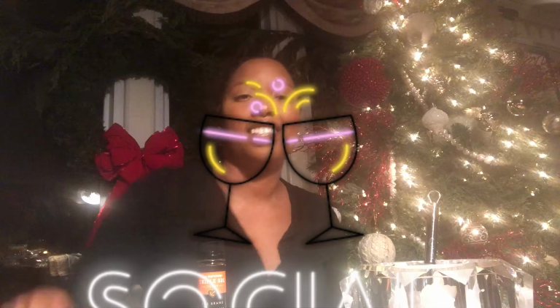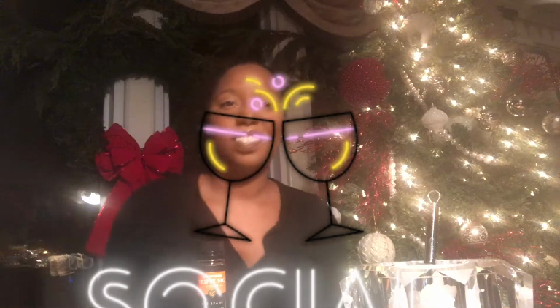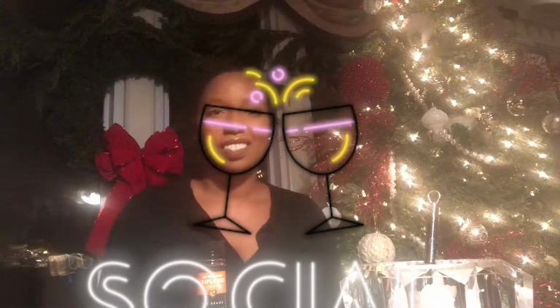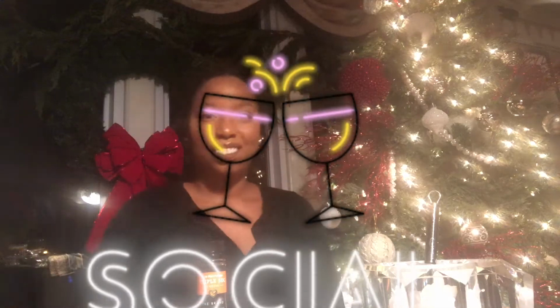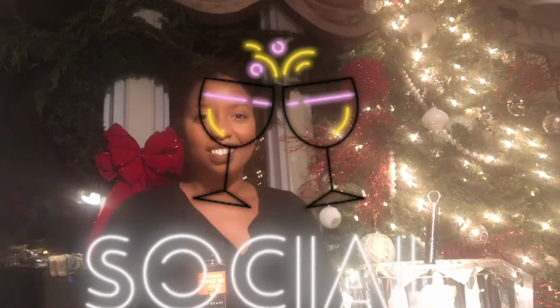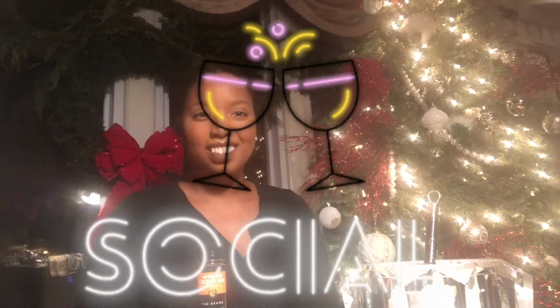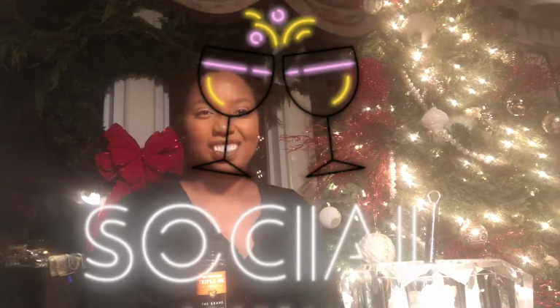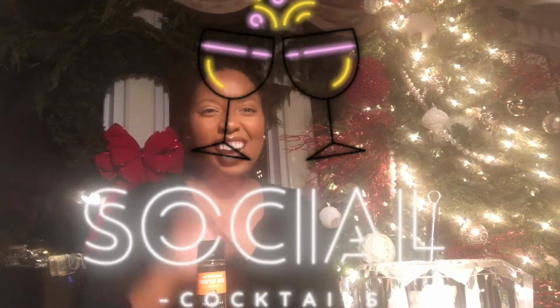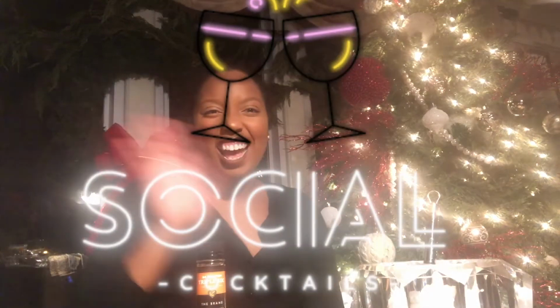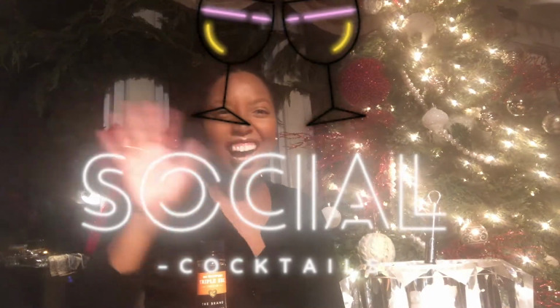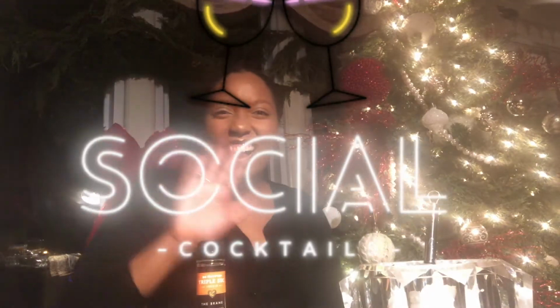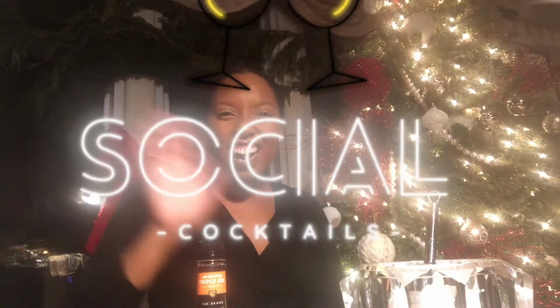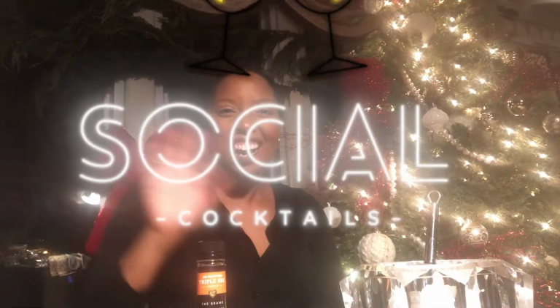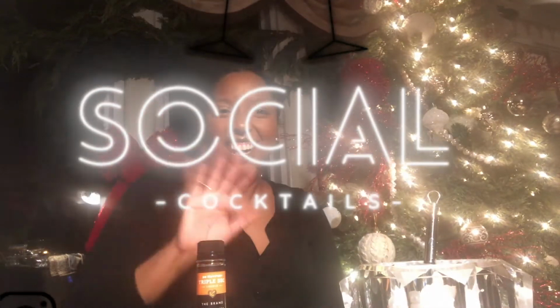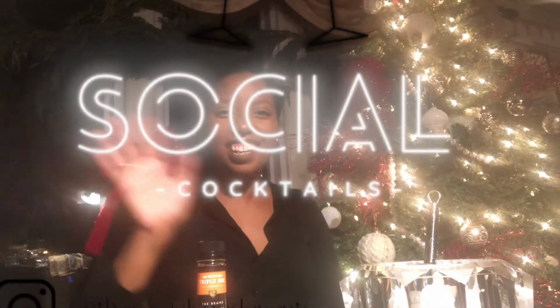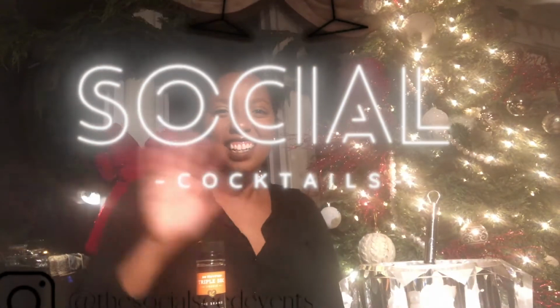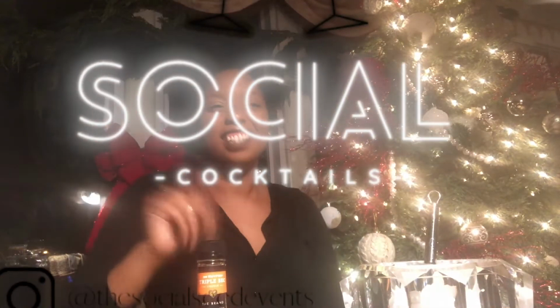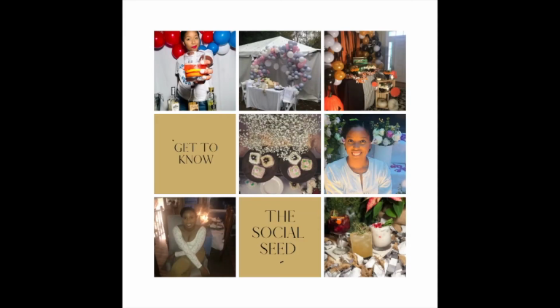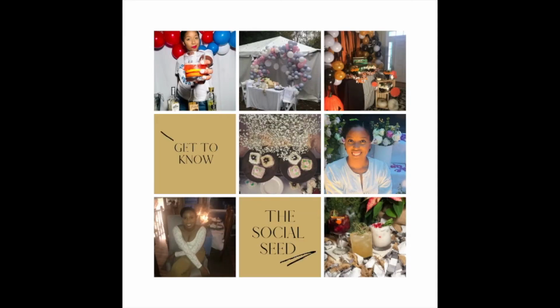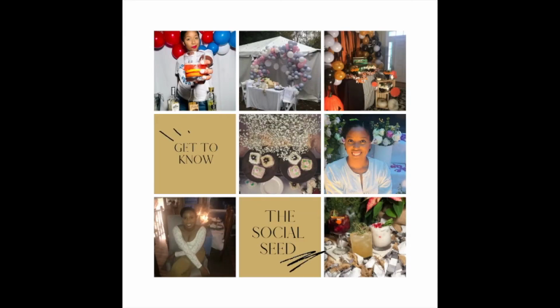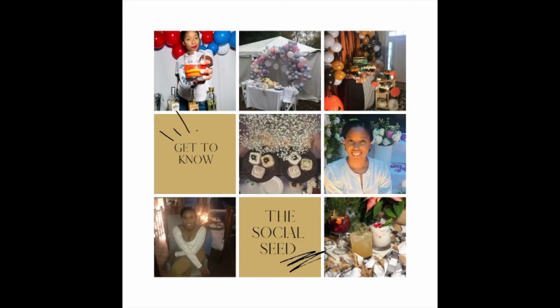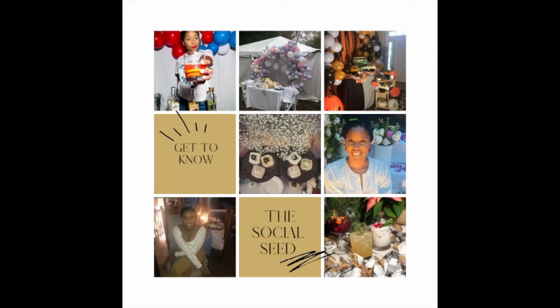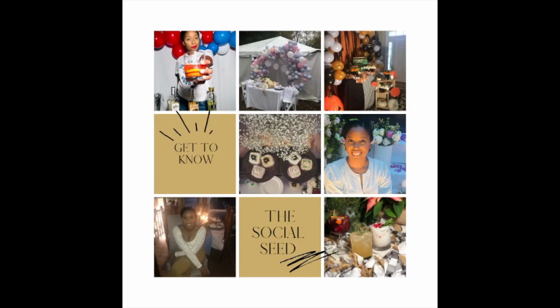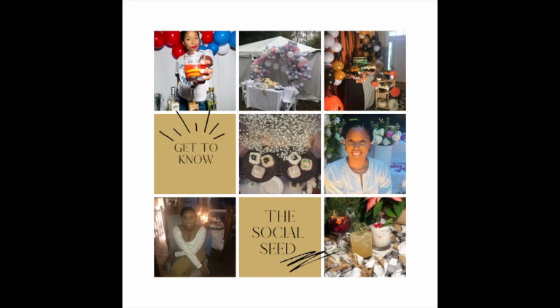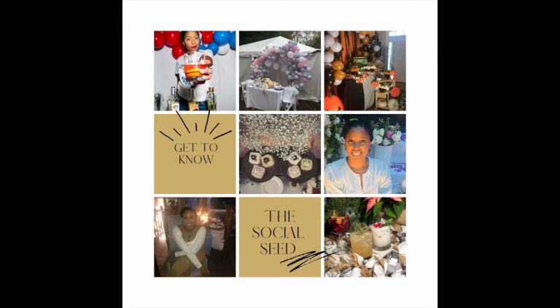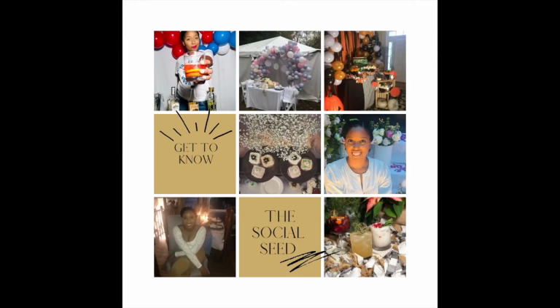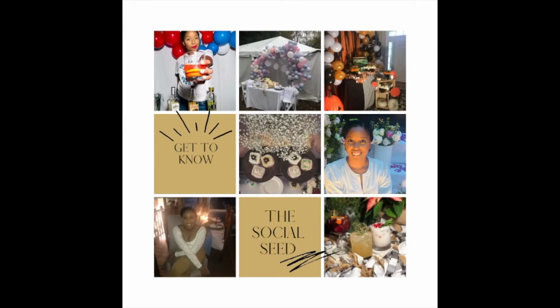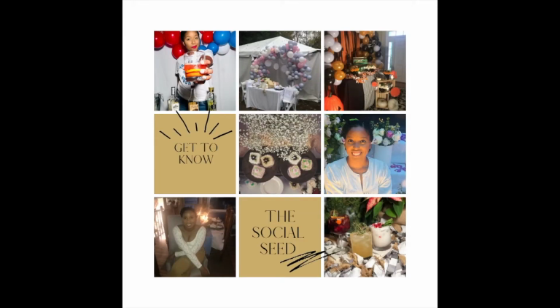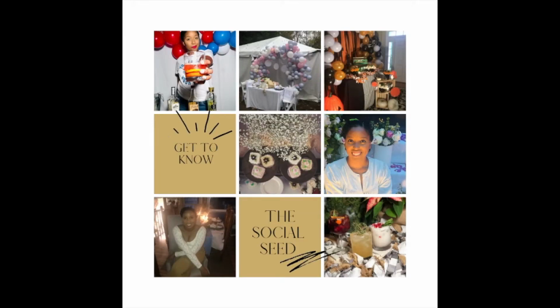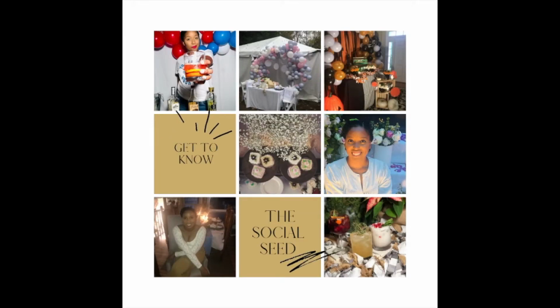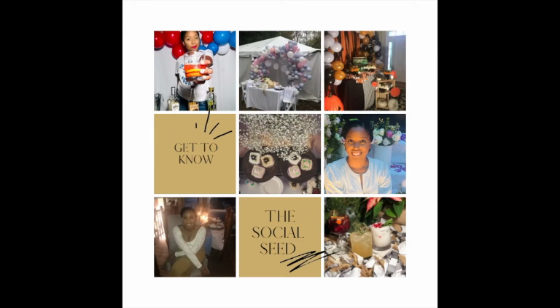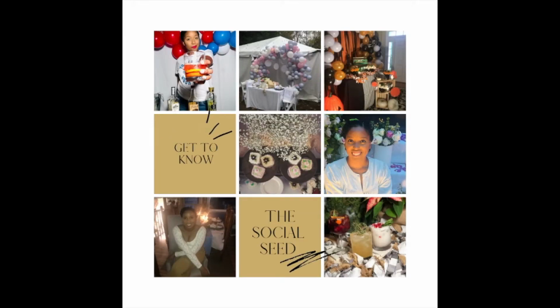Hey guys, welcome back to The Social Seed. Don't forget to like, comment, and subscribe.